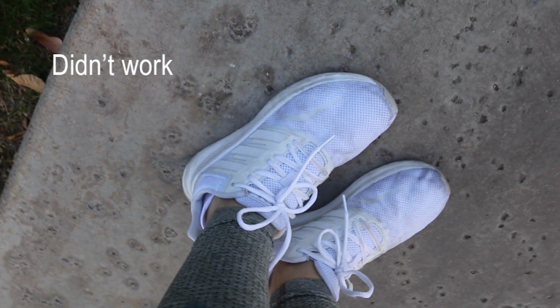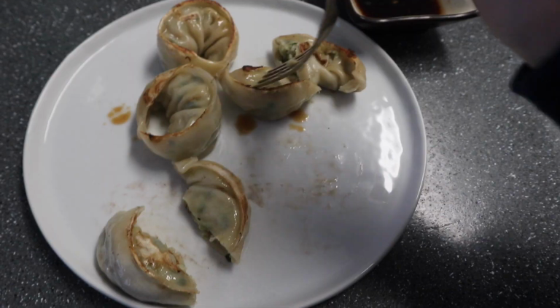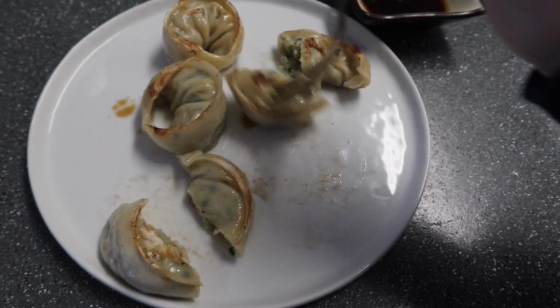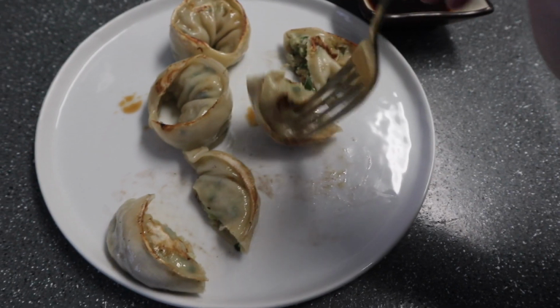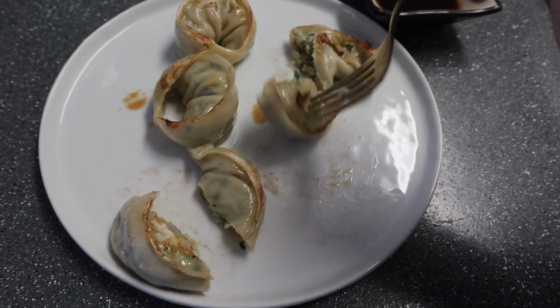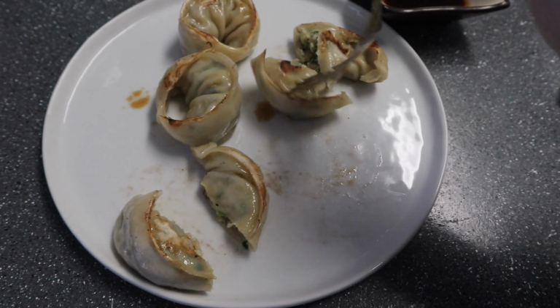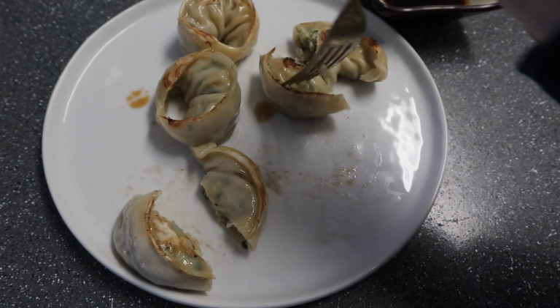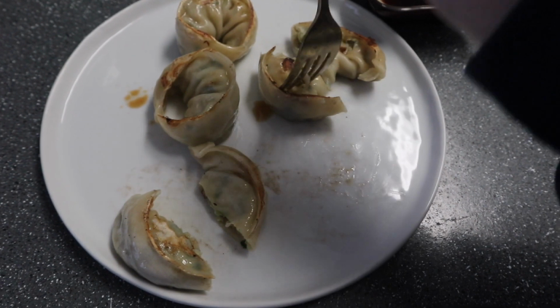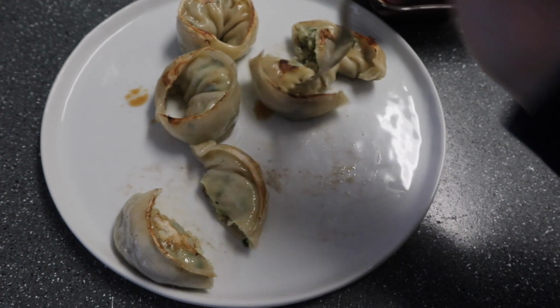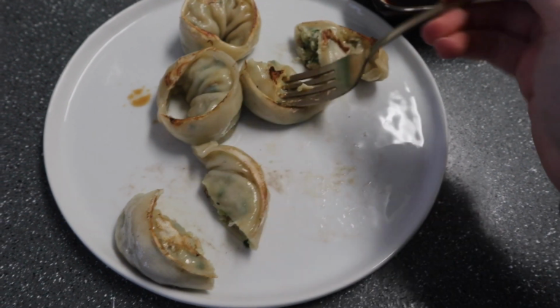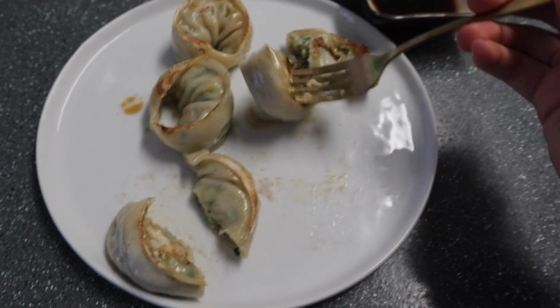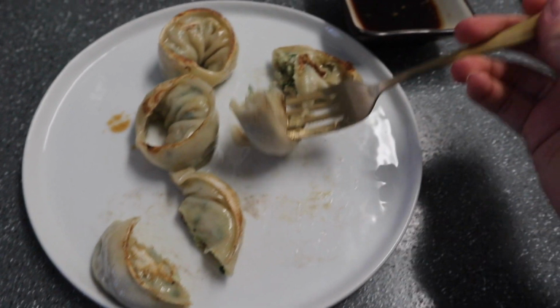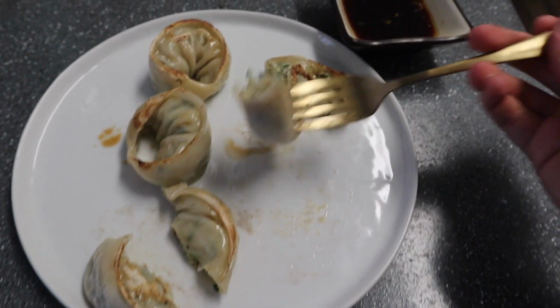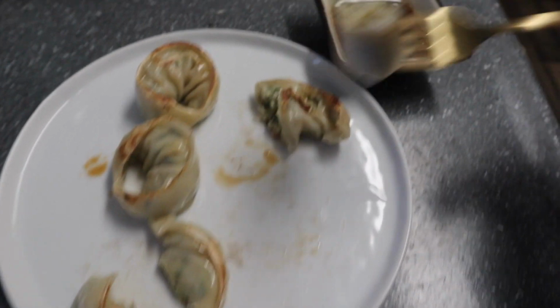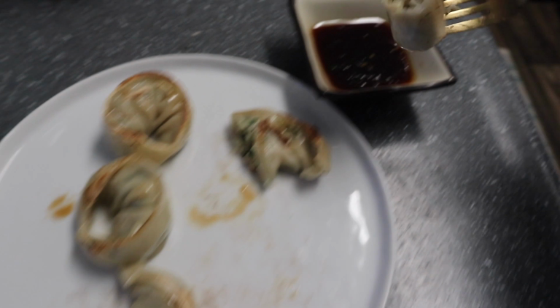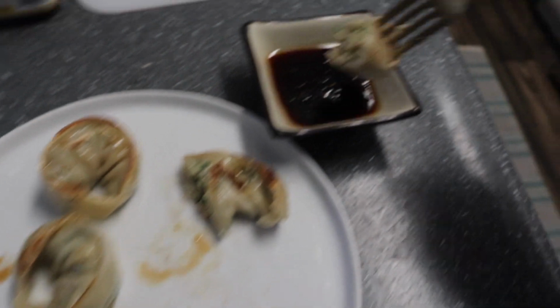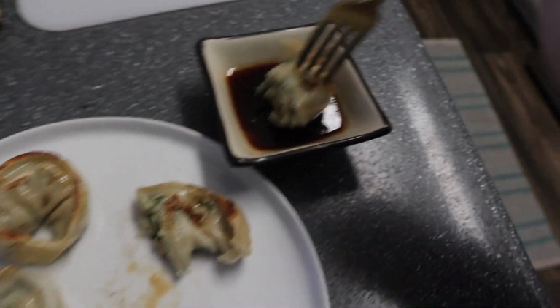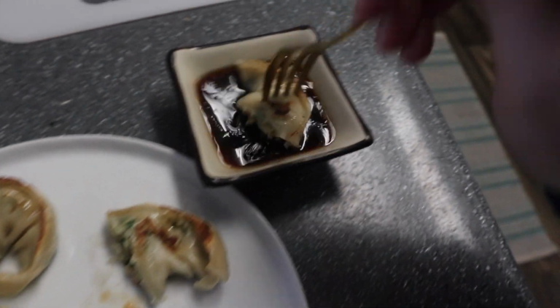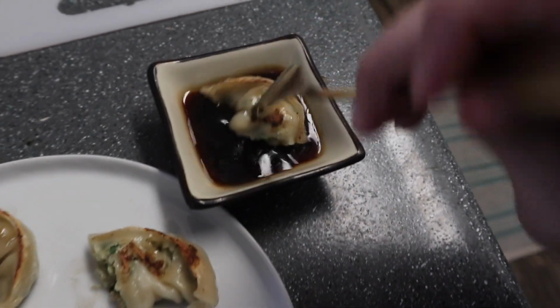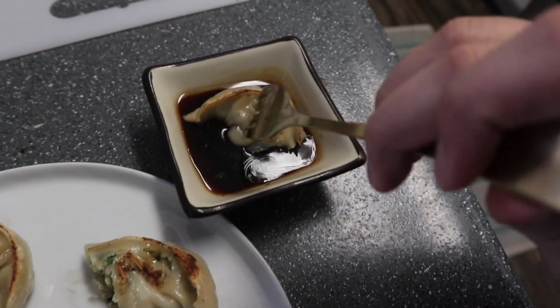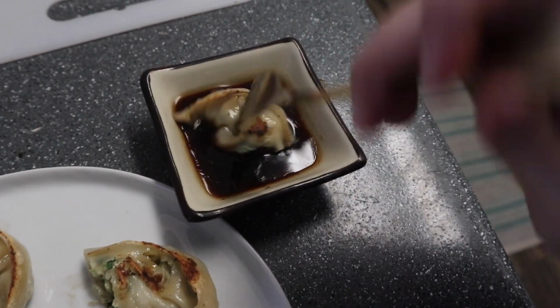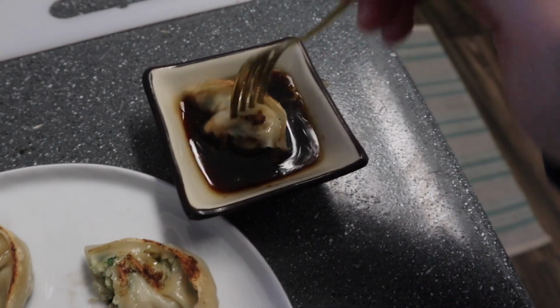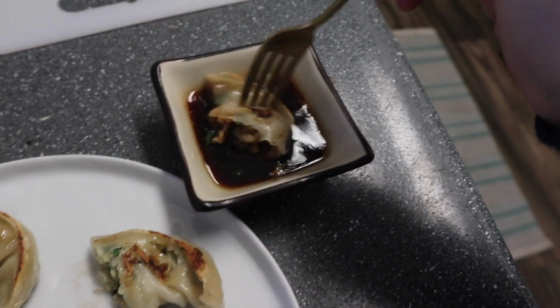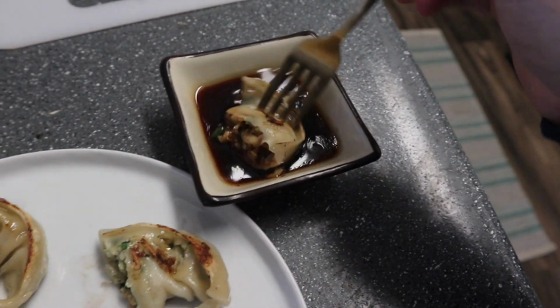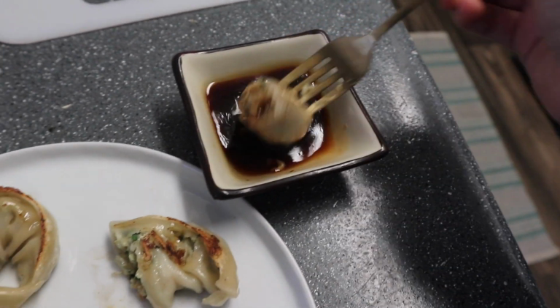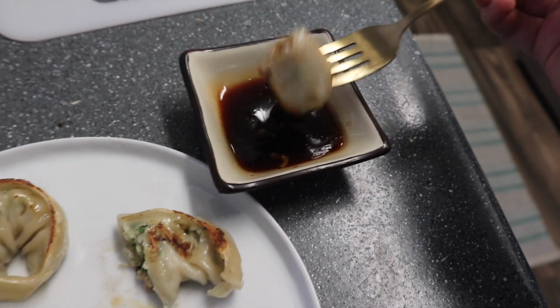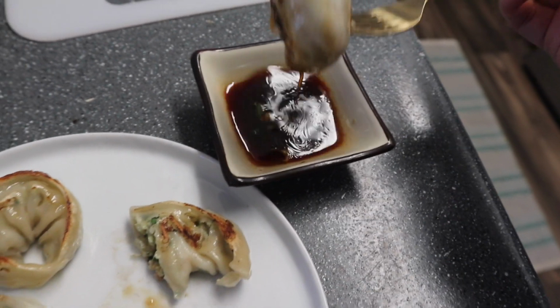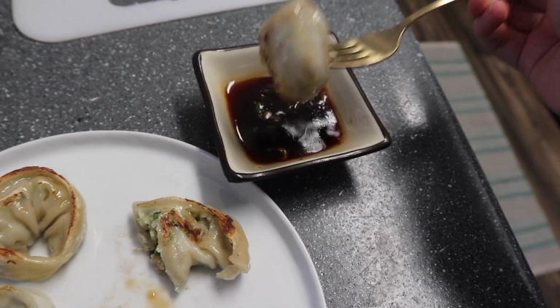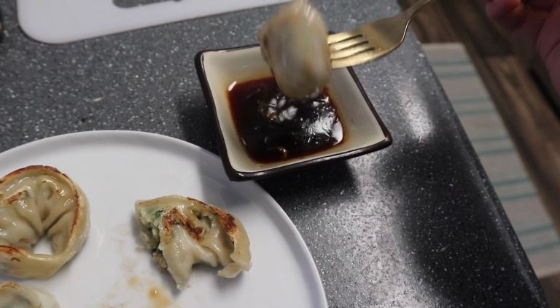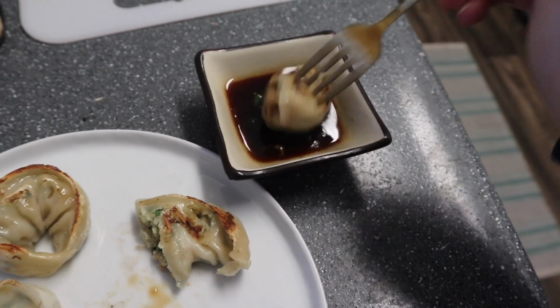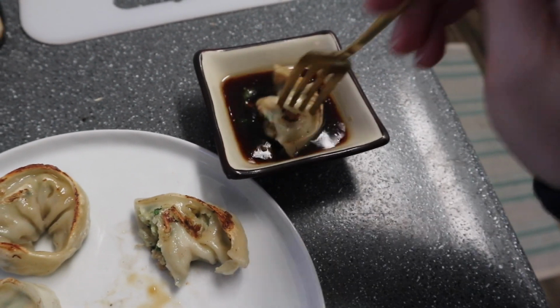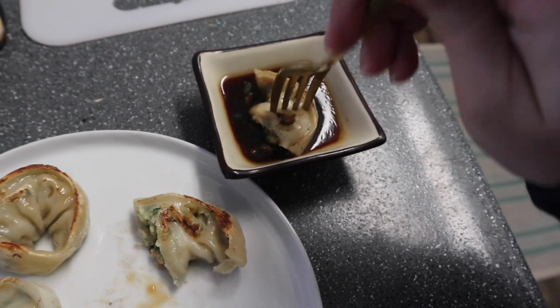Then I was craving some dumplings for dinner, so that's exactly what I had. Who doesn't love dumplings — they are just so delicious.